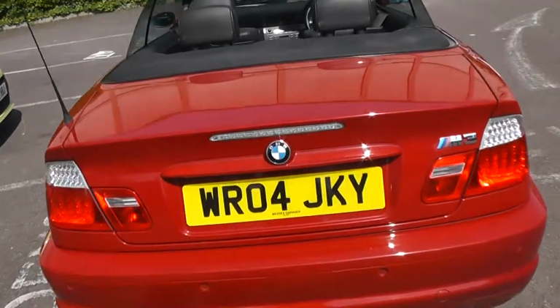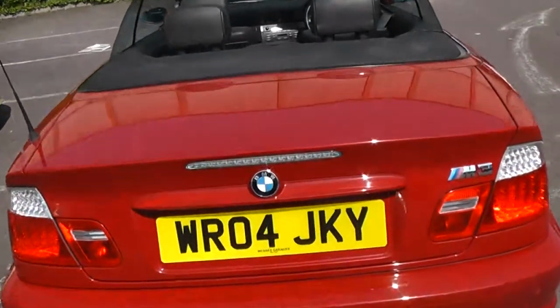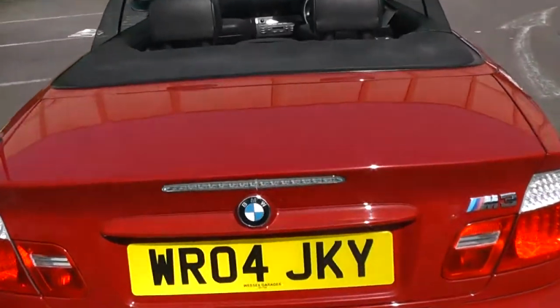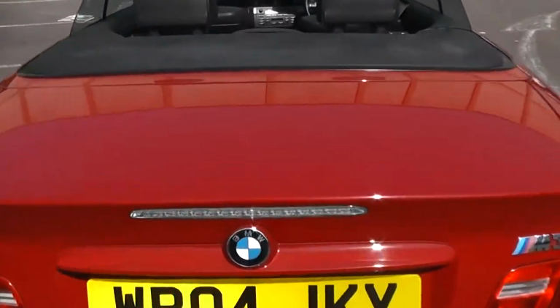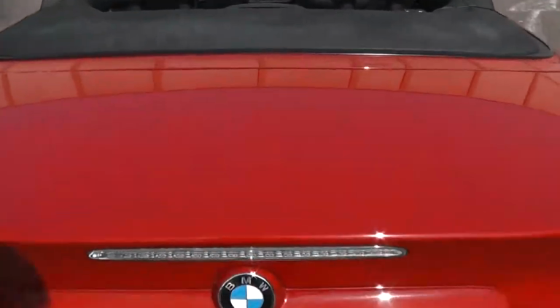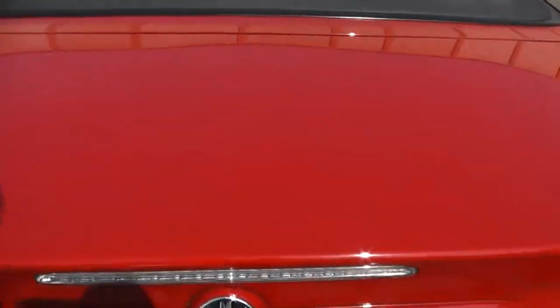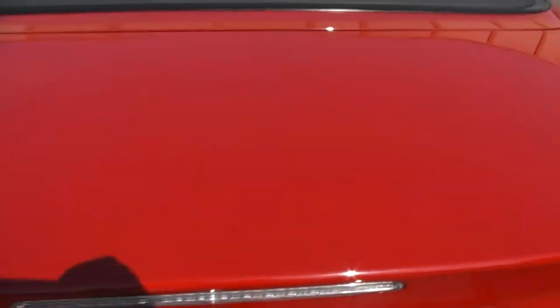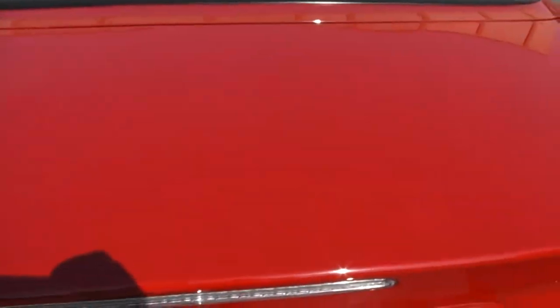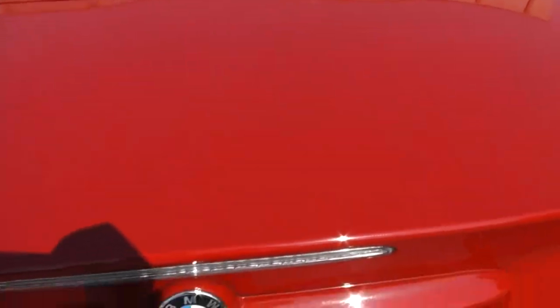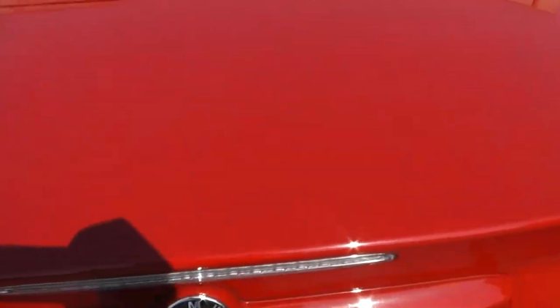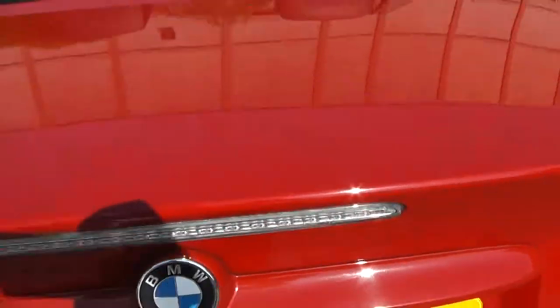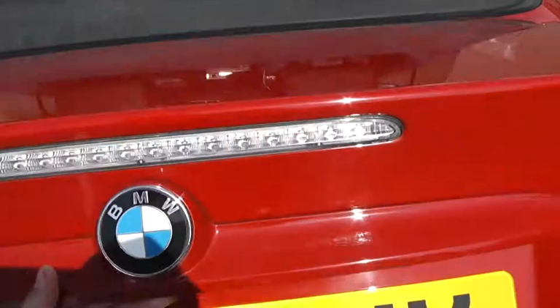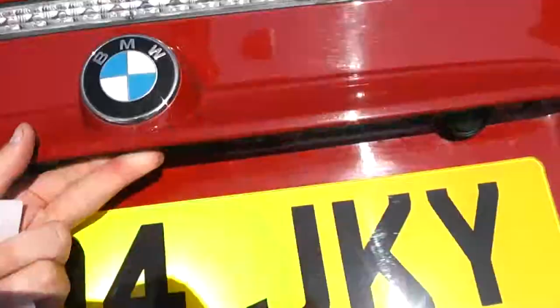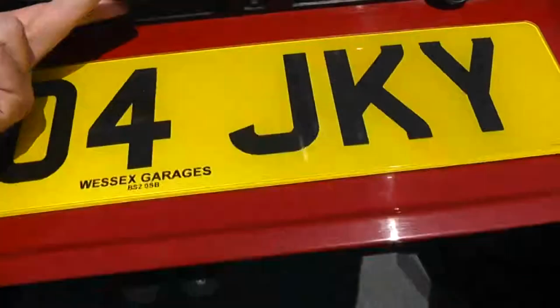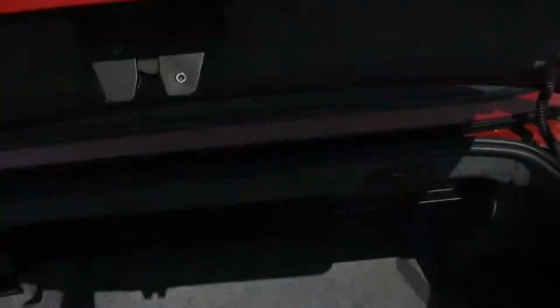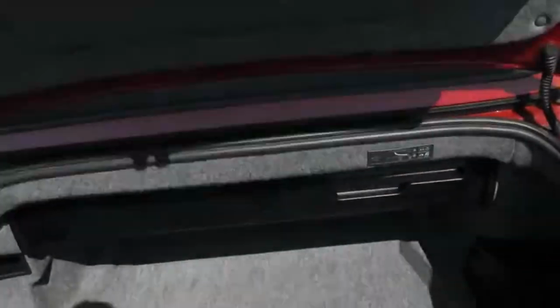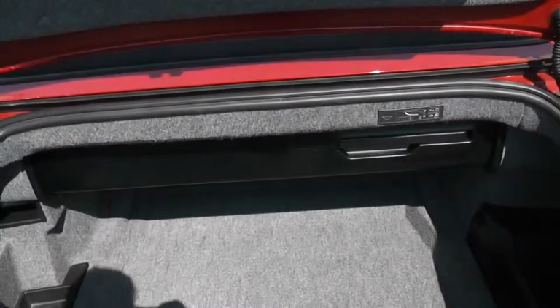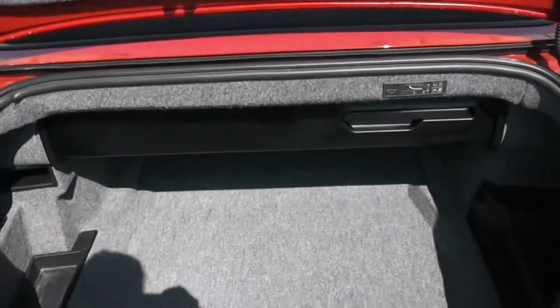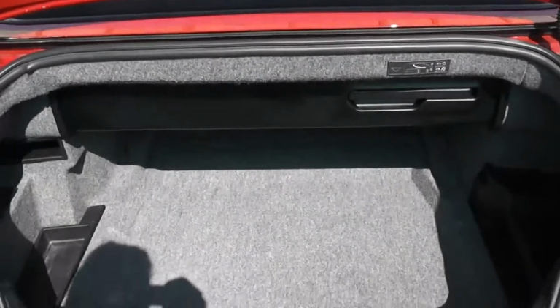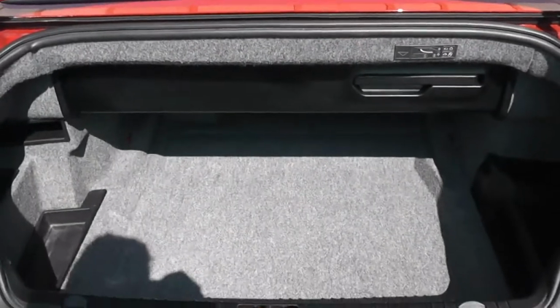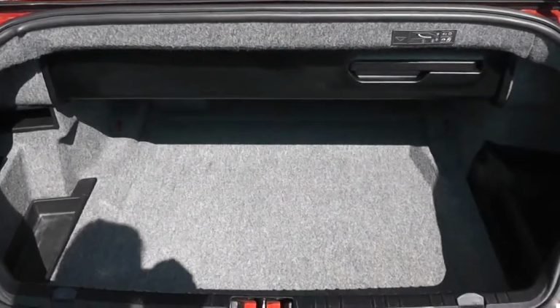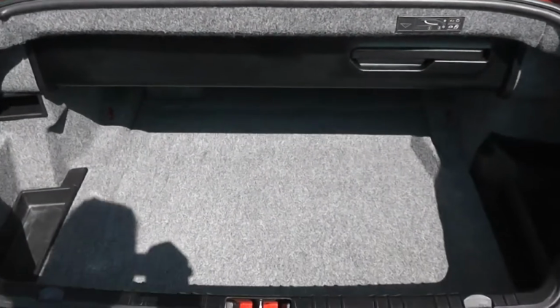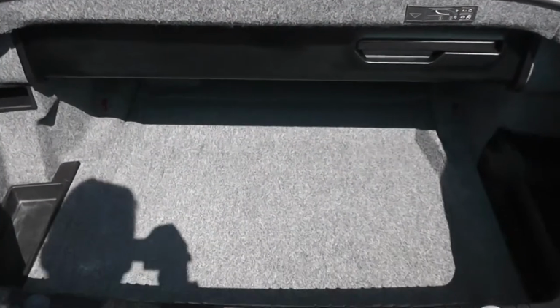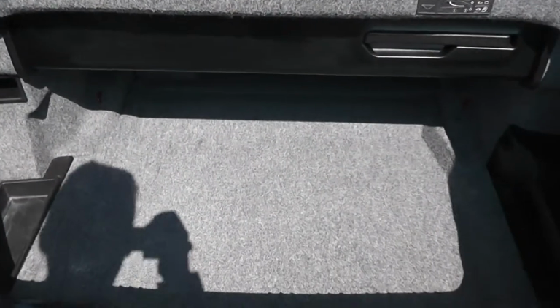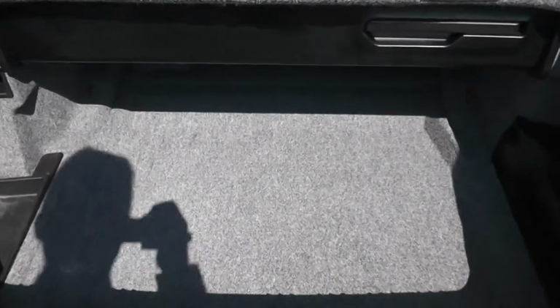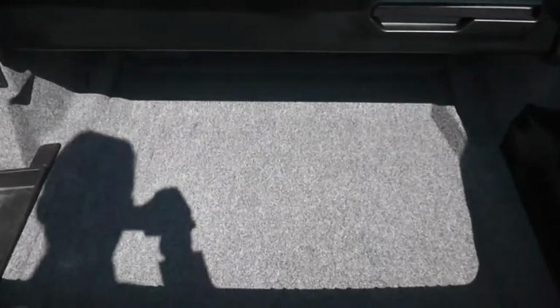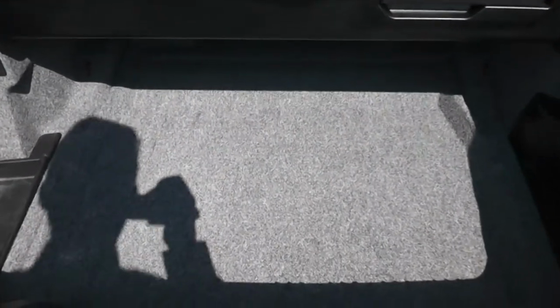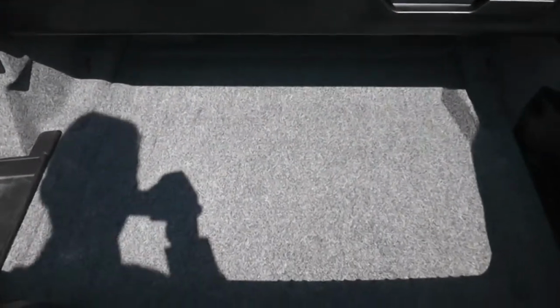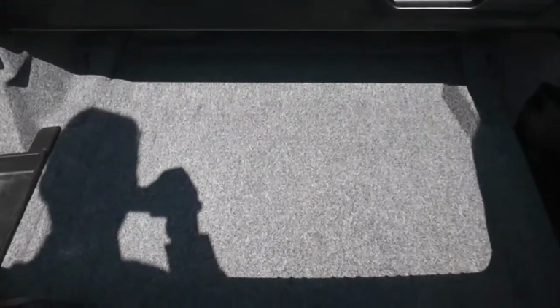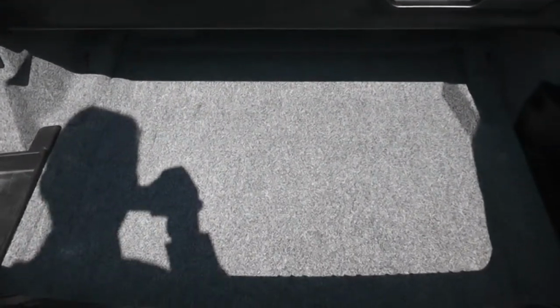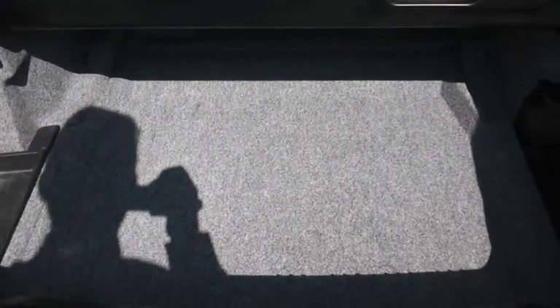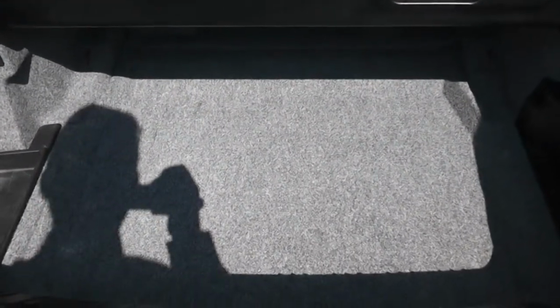In the boot, even though it is a convertible, it's got a very big boot space.